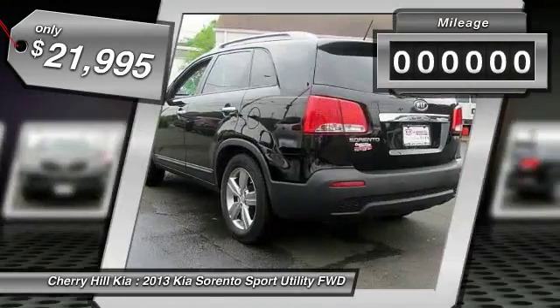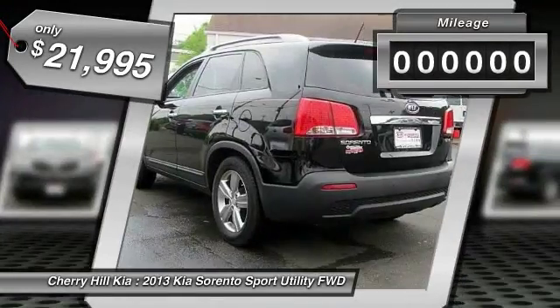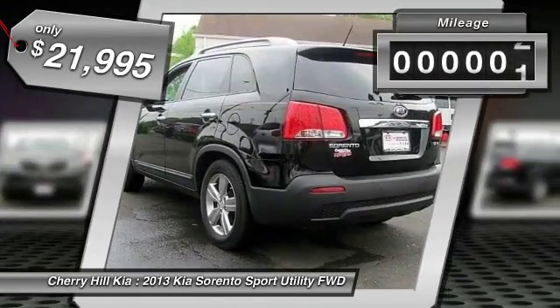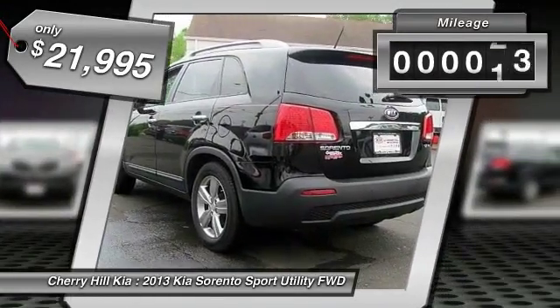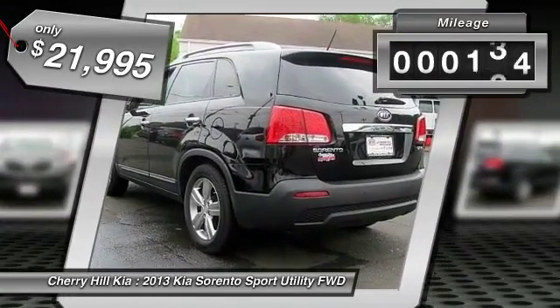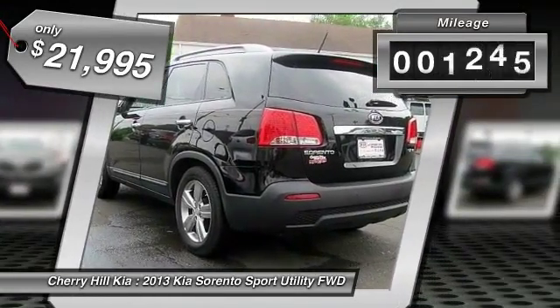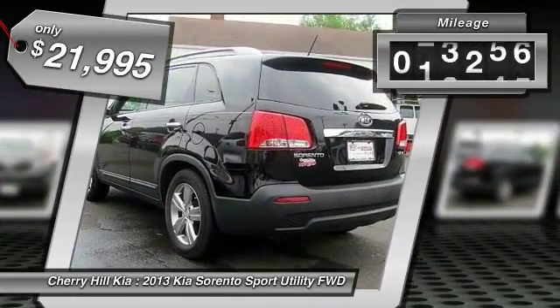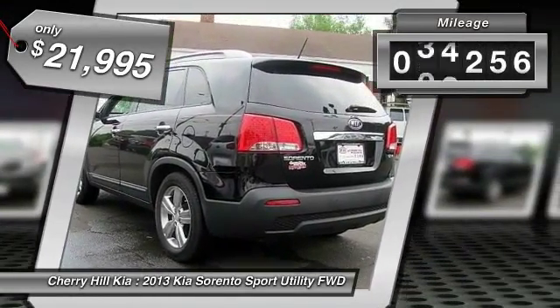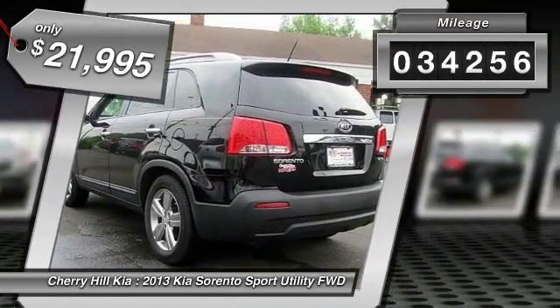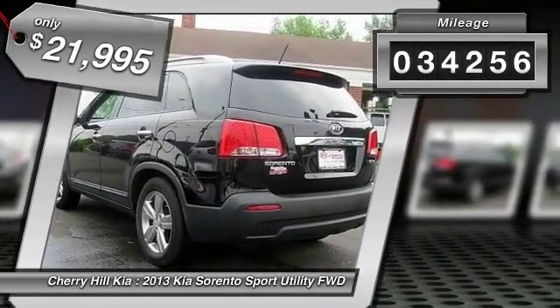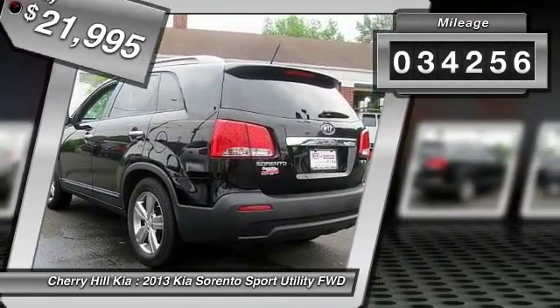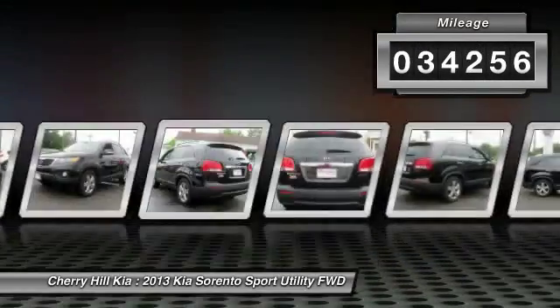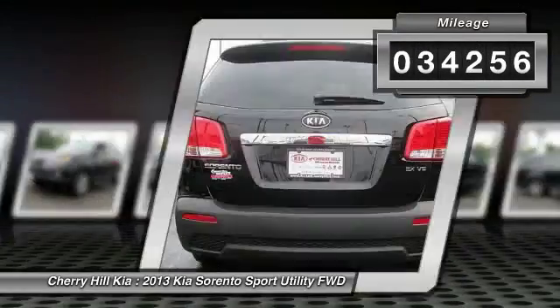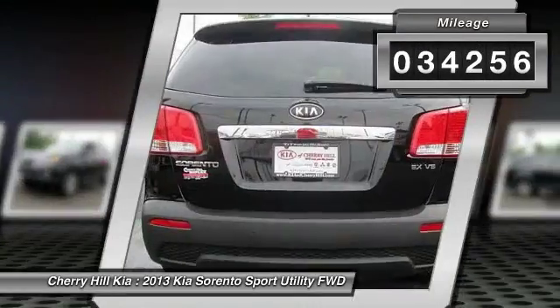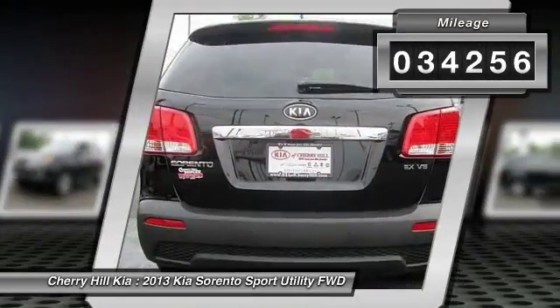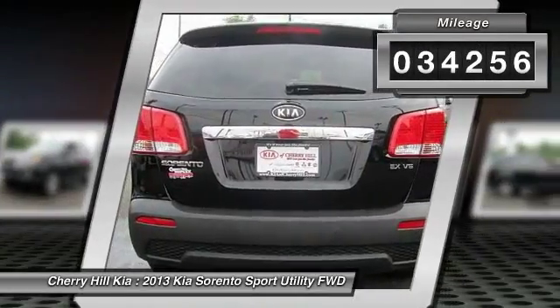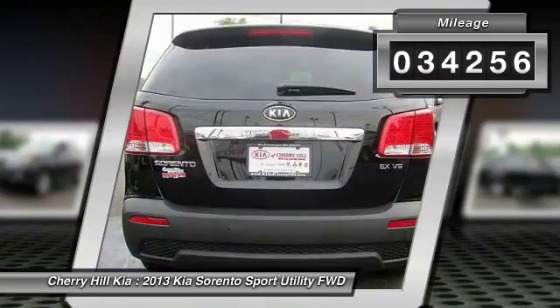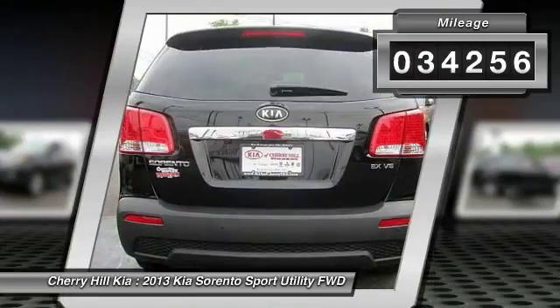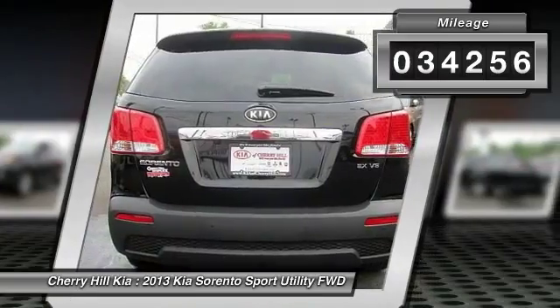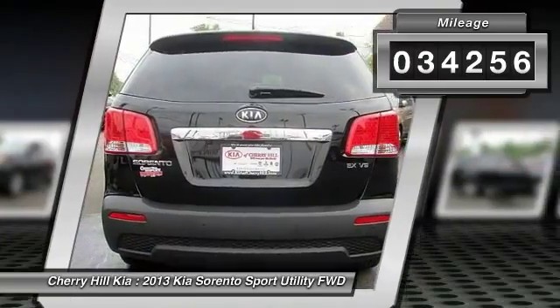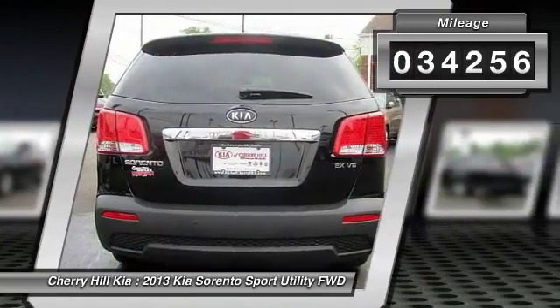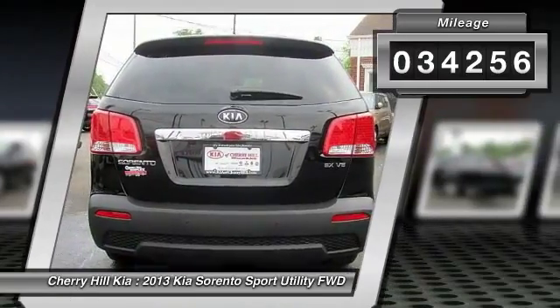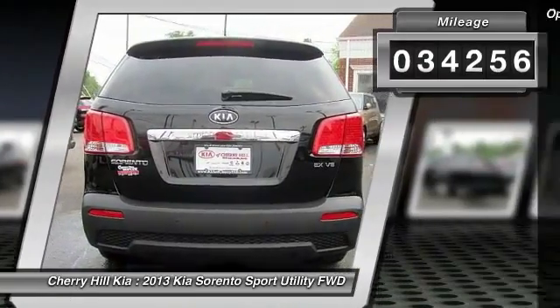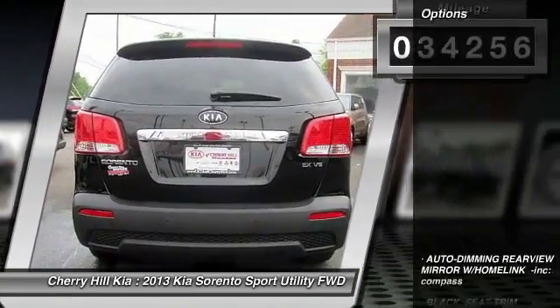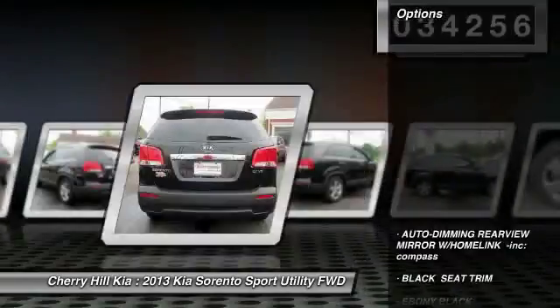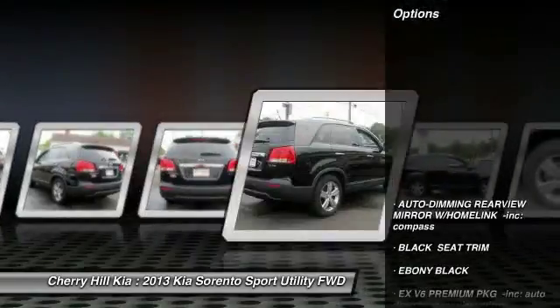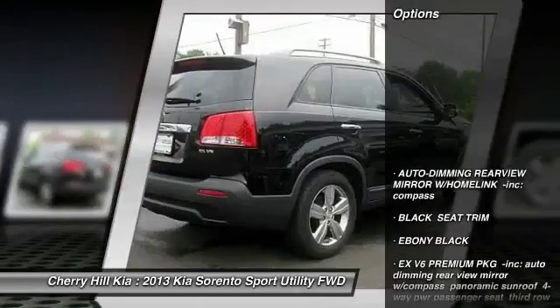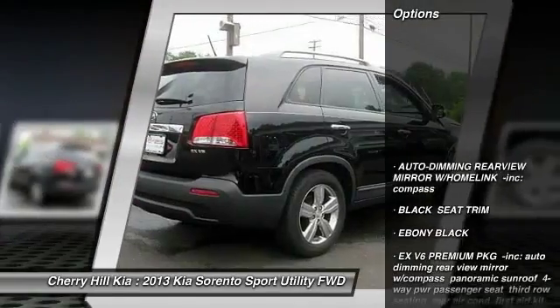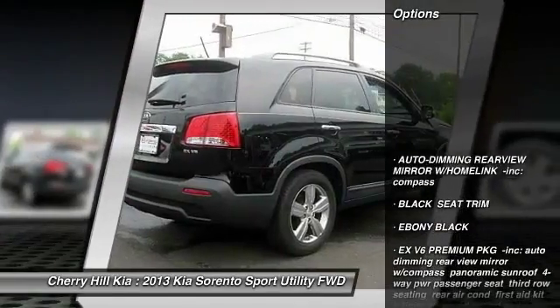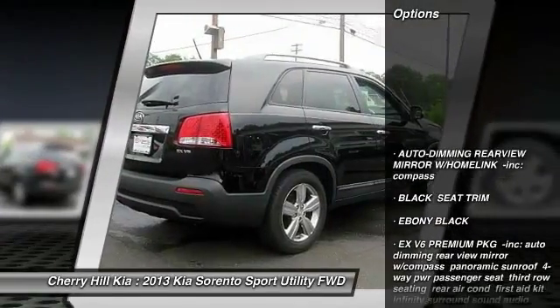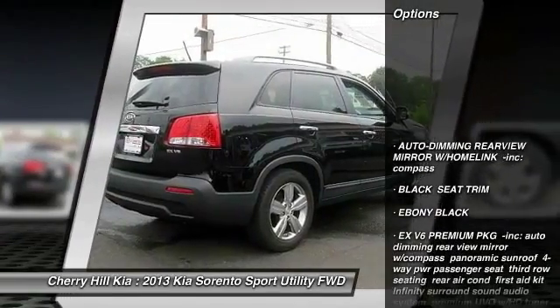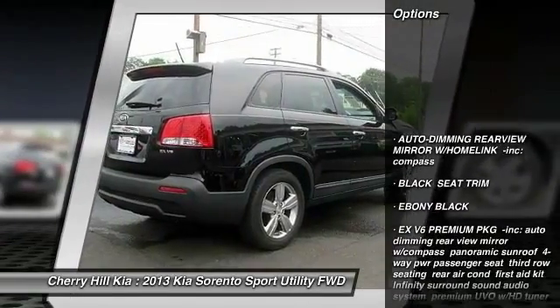This vehicle has less than 35,000 miles. Here are some of this vehicle's great options: stability control,